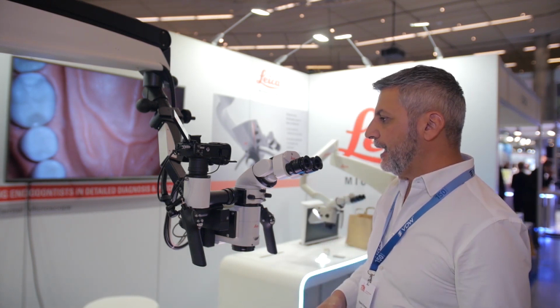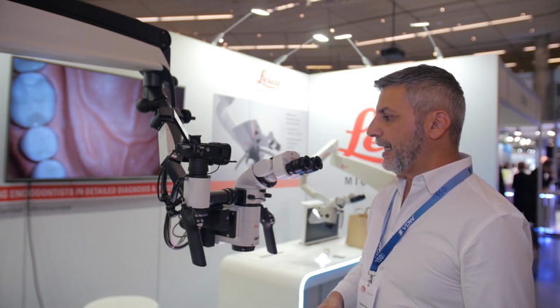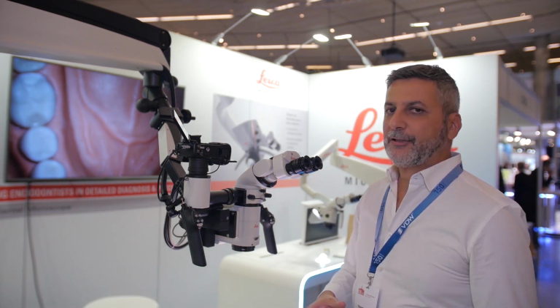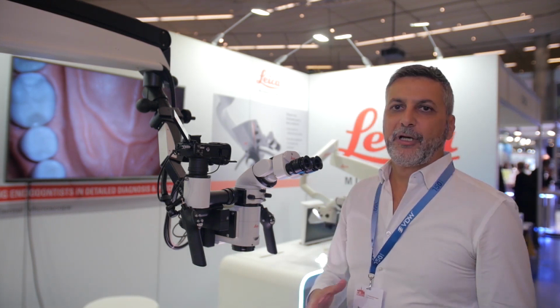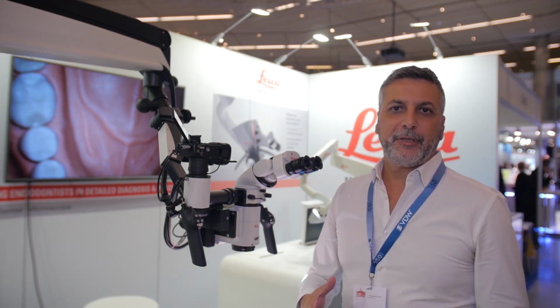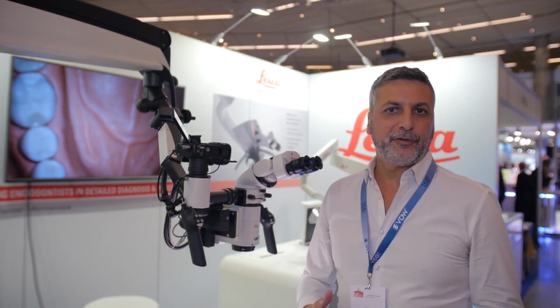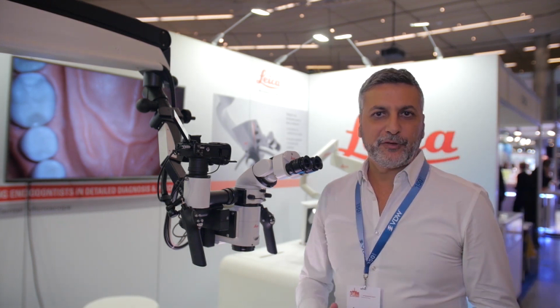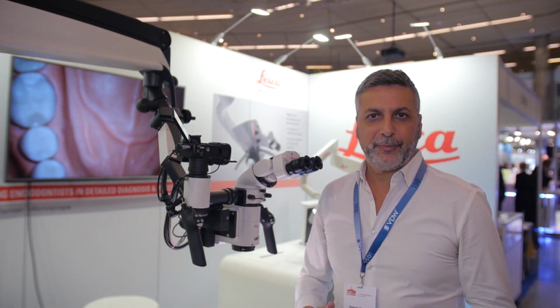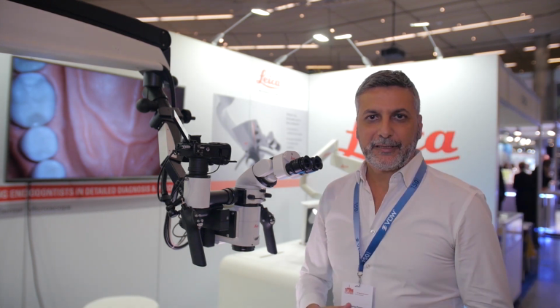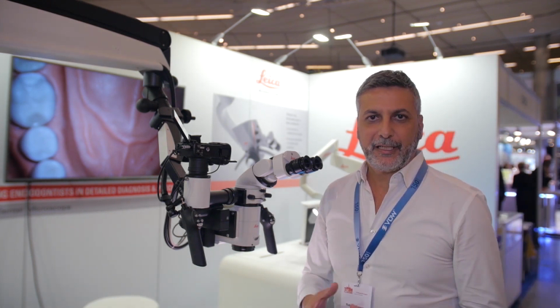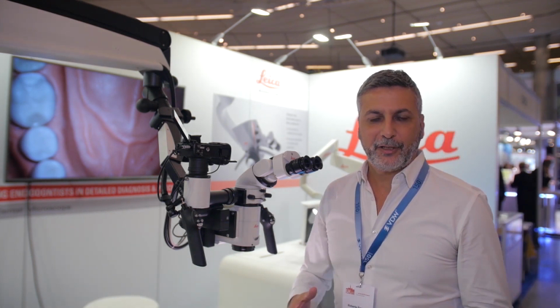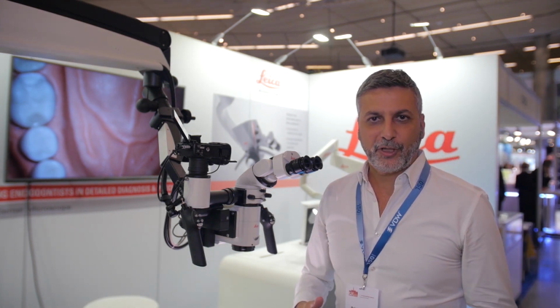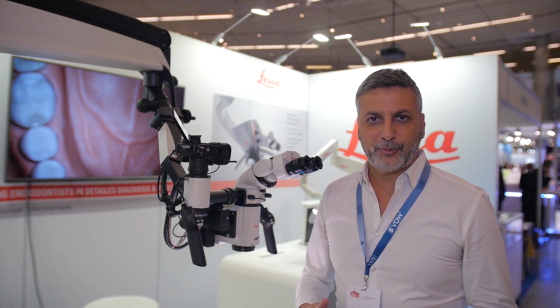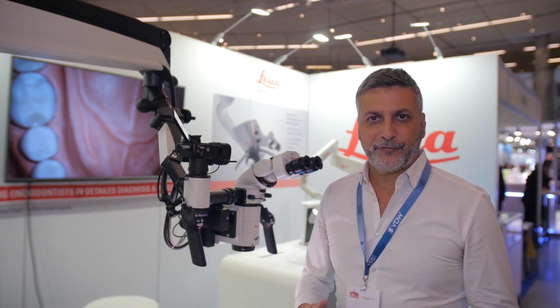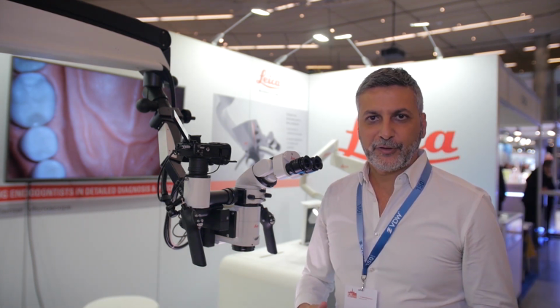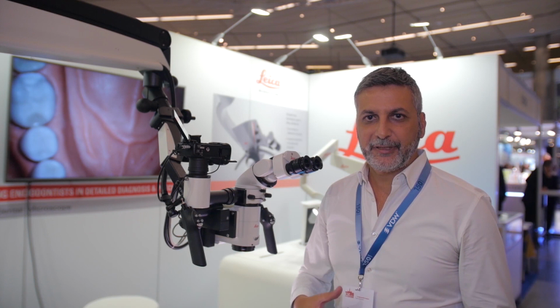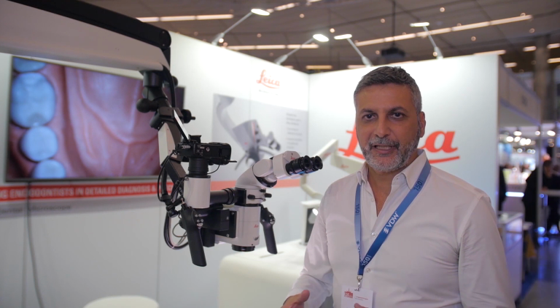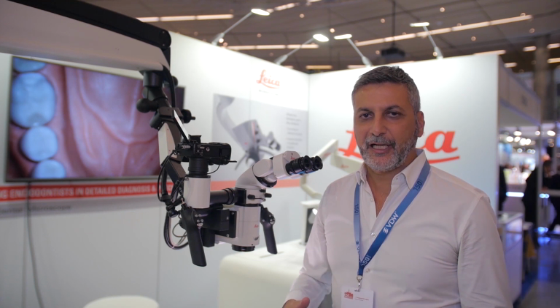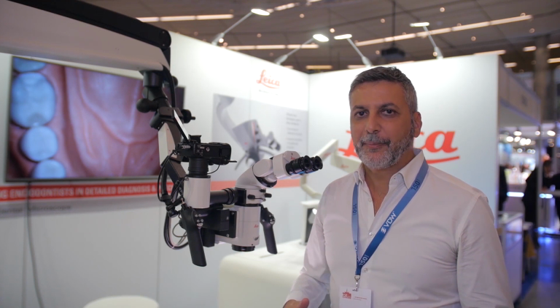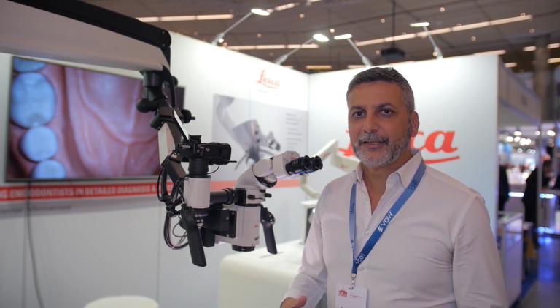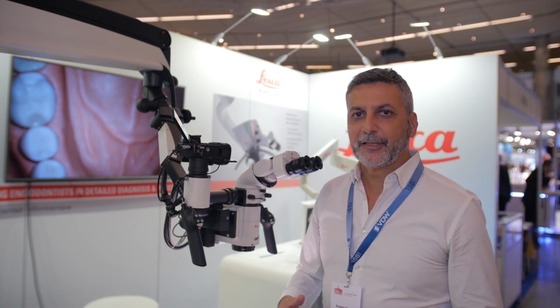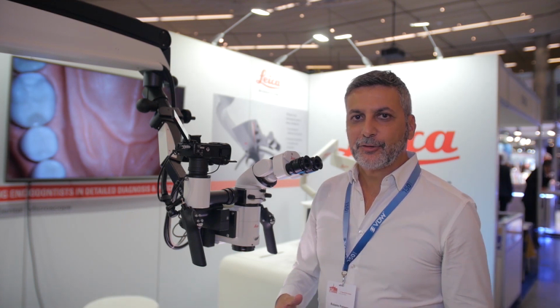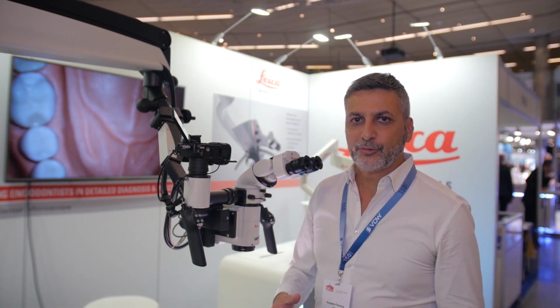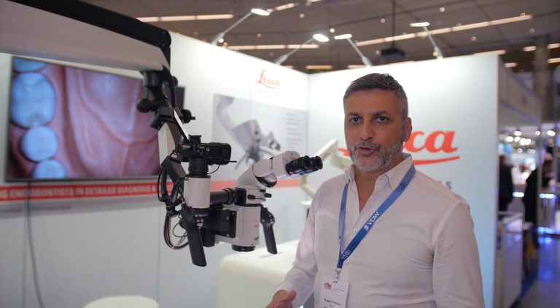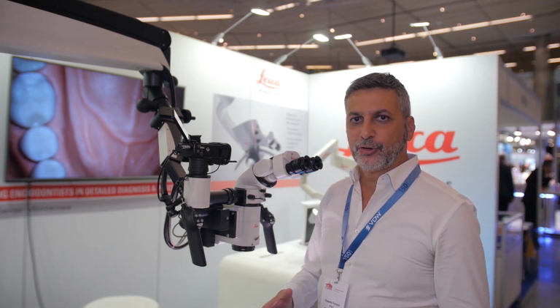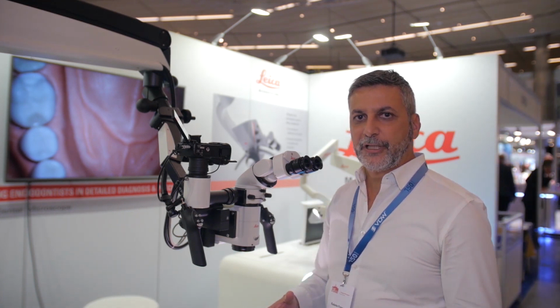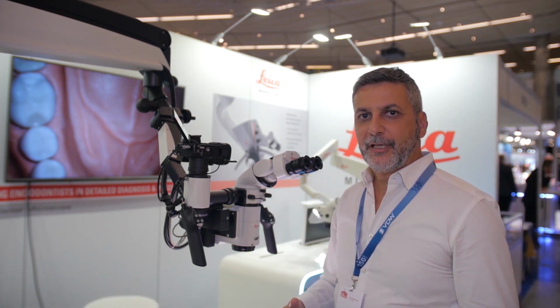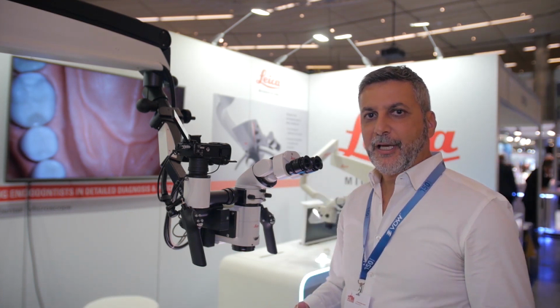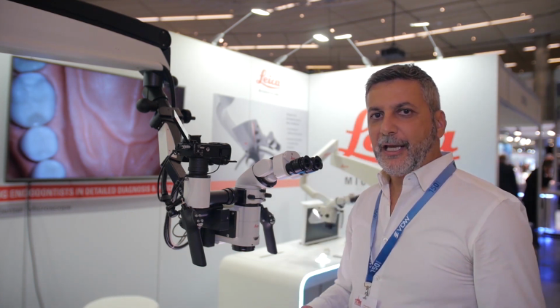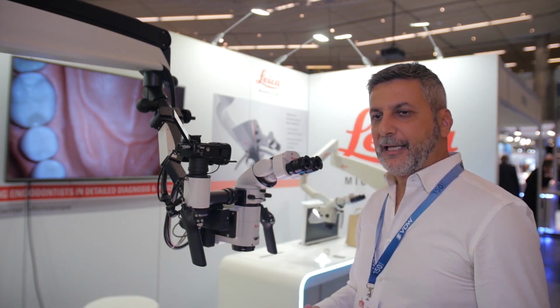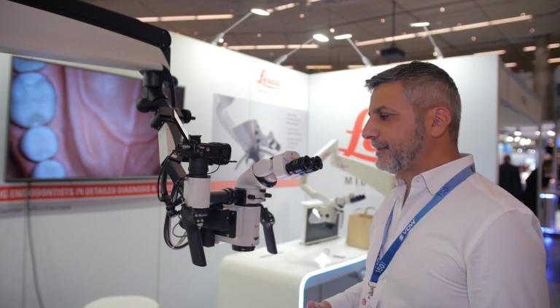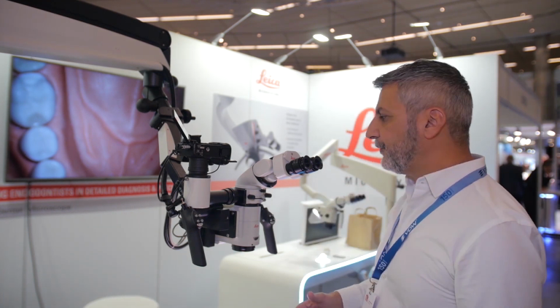Another fundamental element, beneficial for everyday practice, is the range of movement of this microscope.